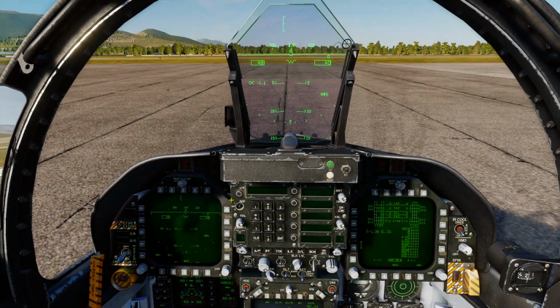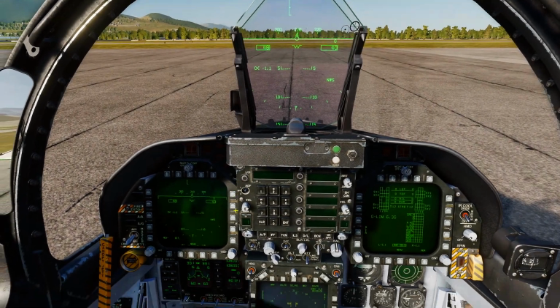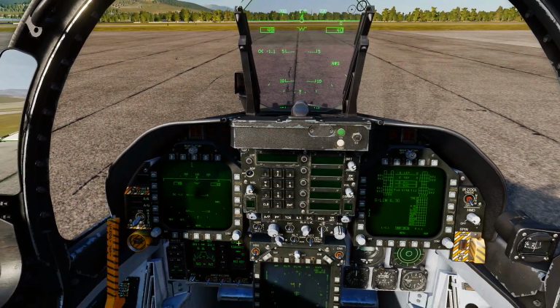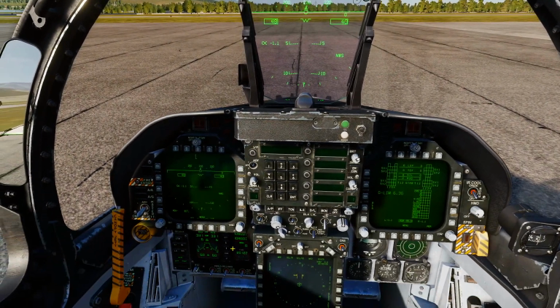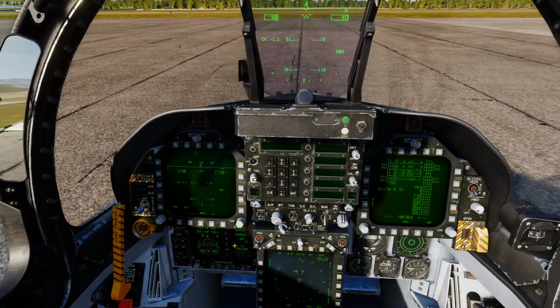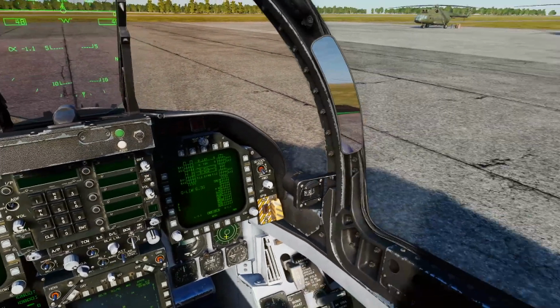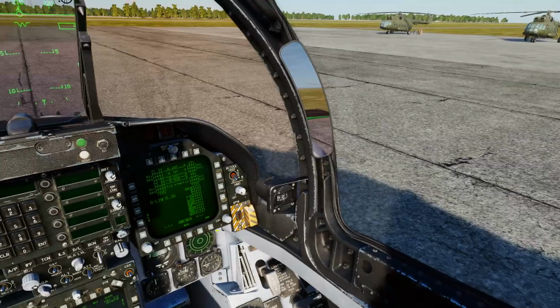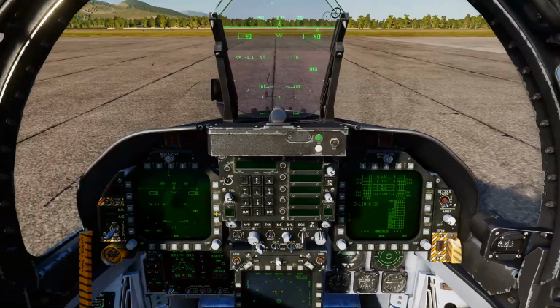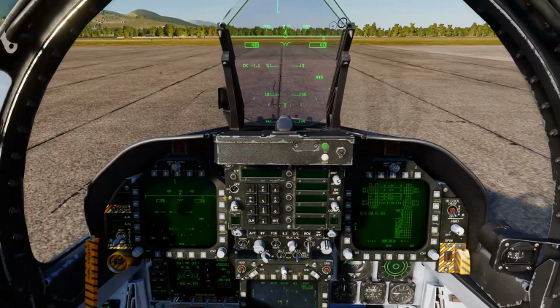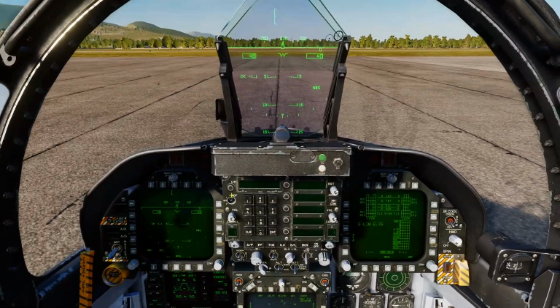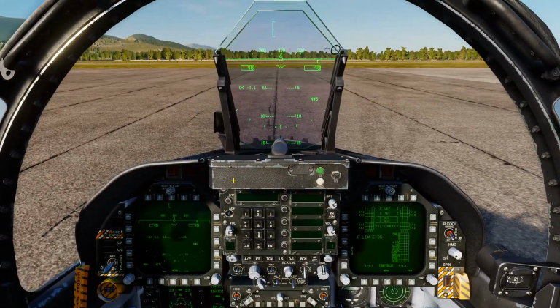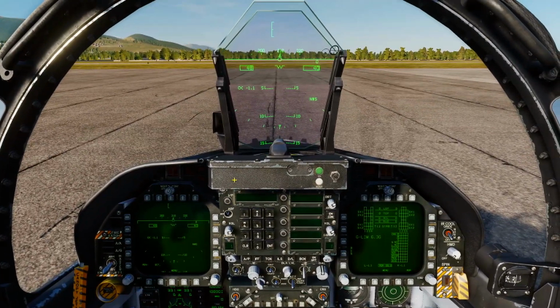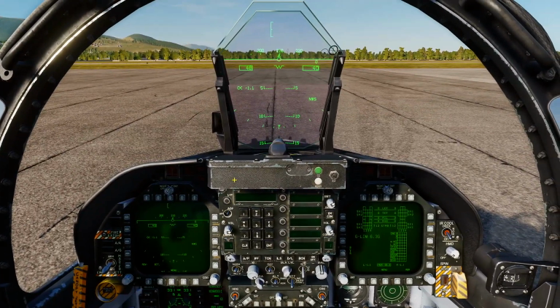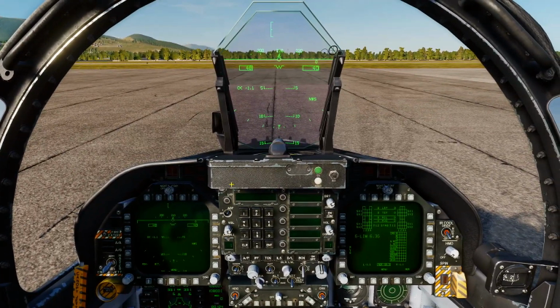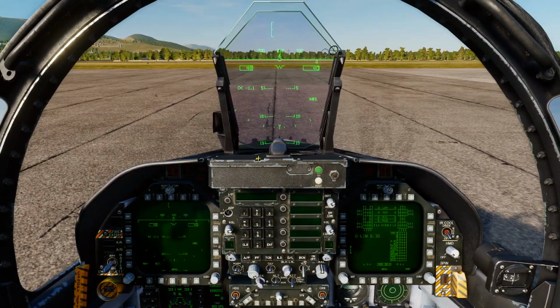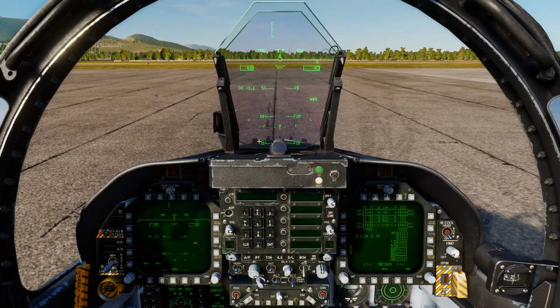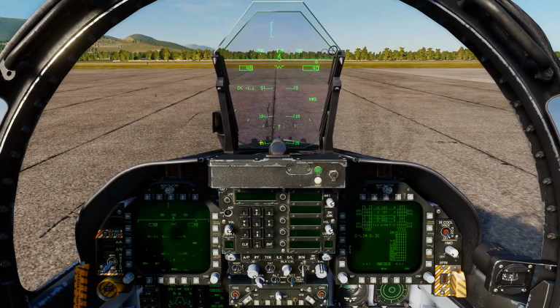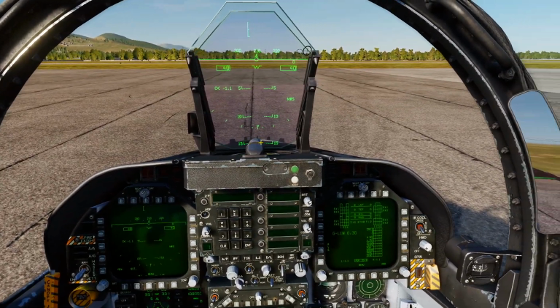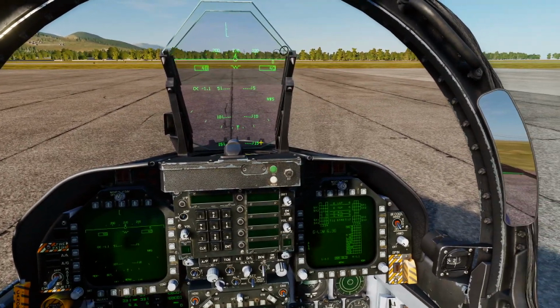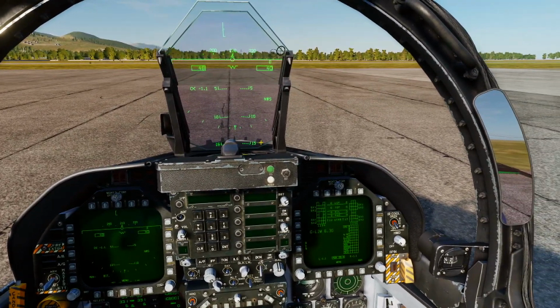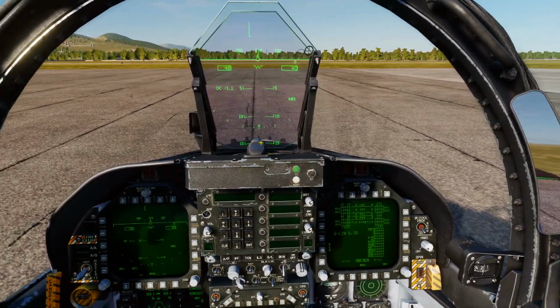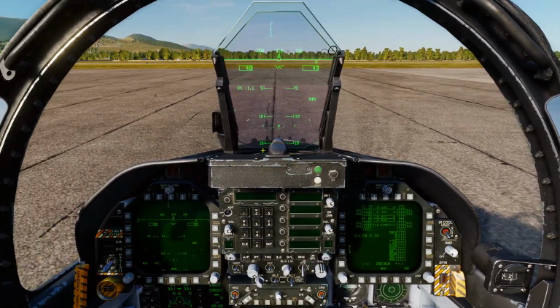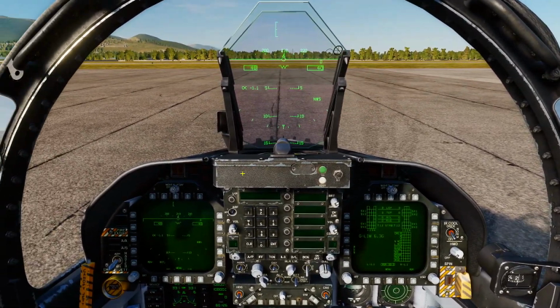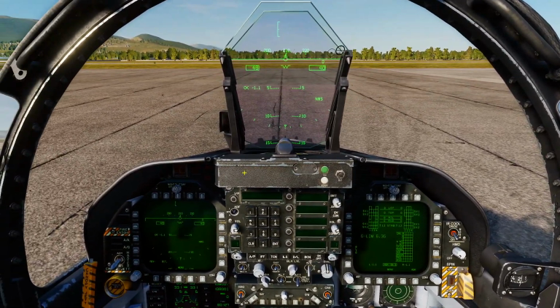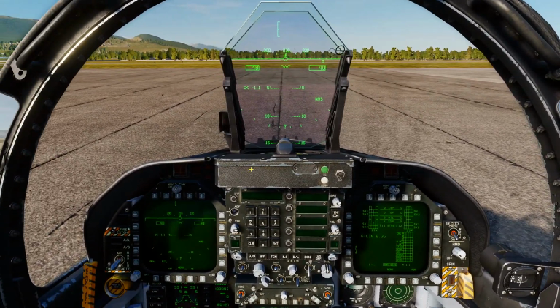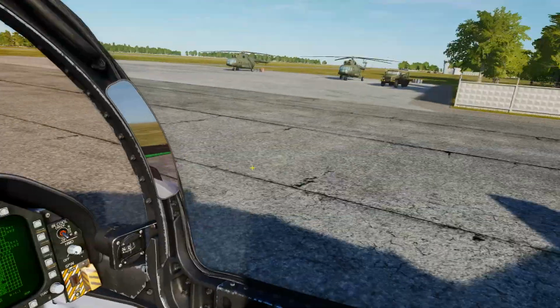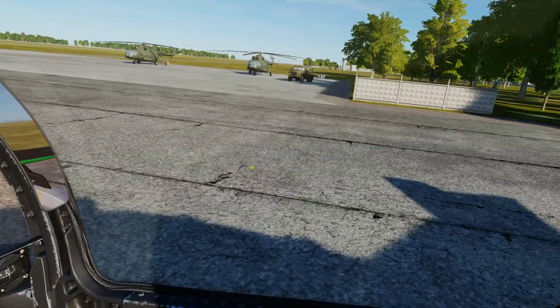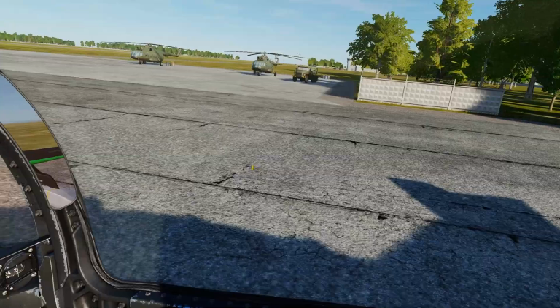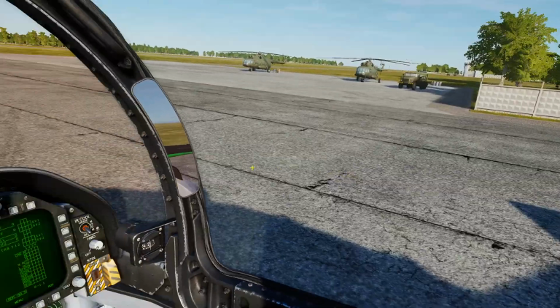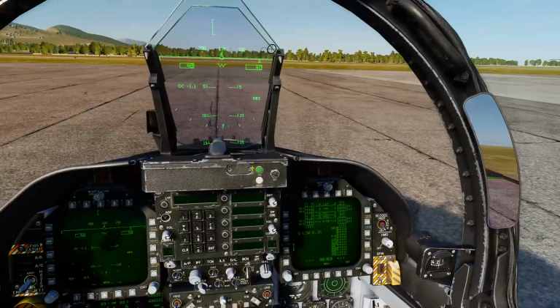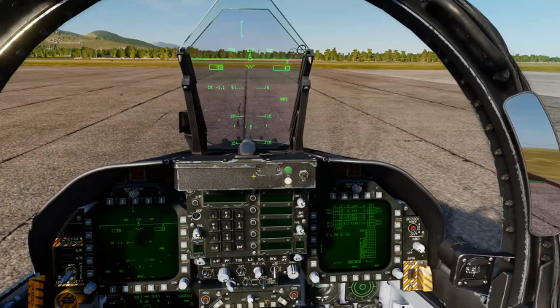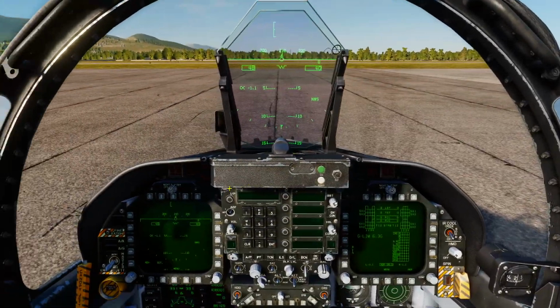Welcome back. Today we're going to run through how to set up the JSOW — Joint Standoff Munition.